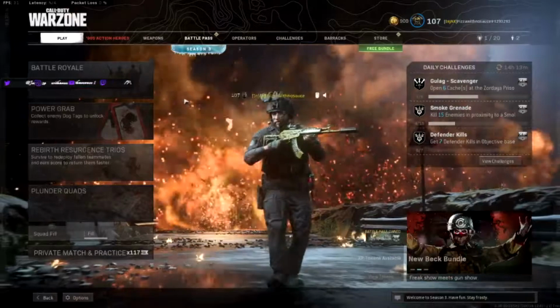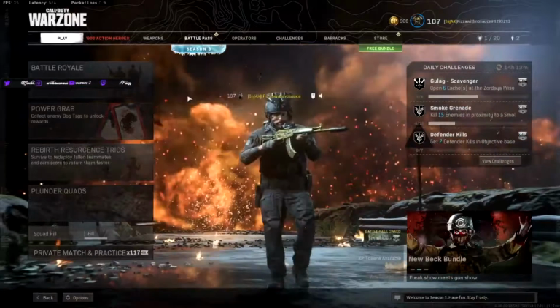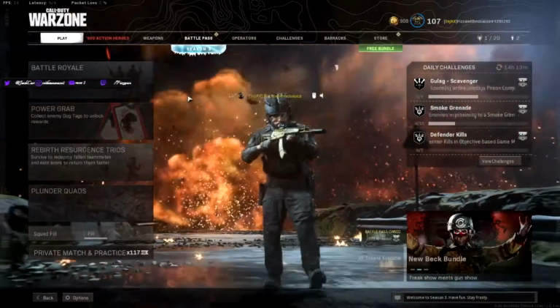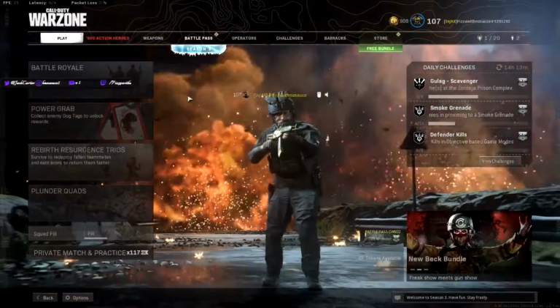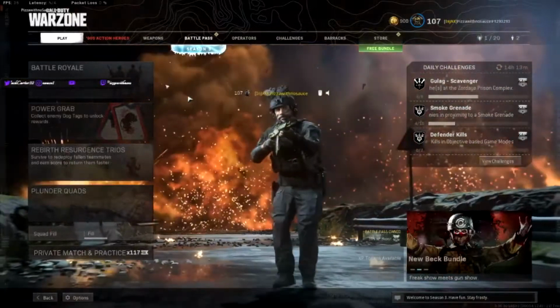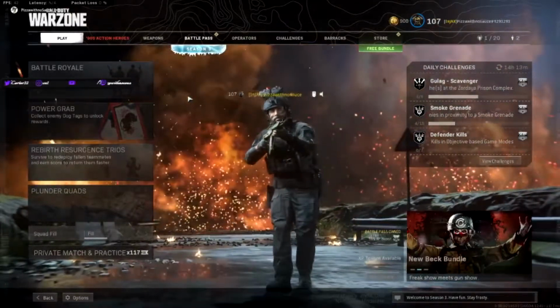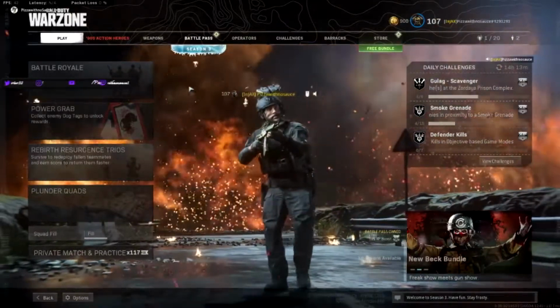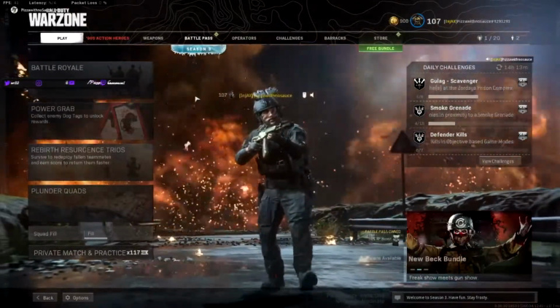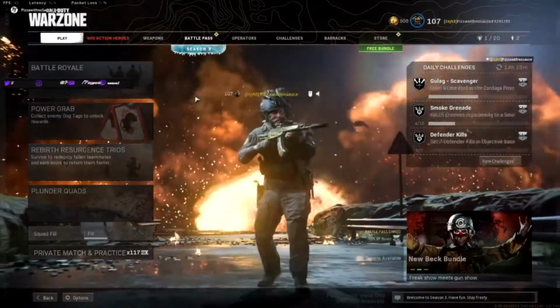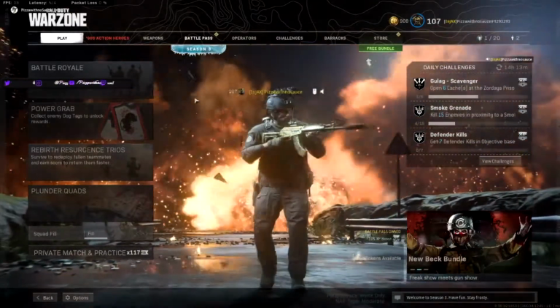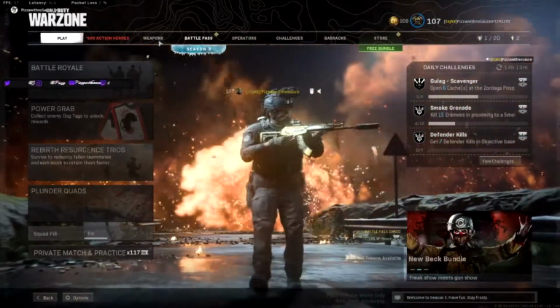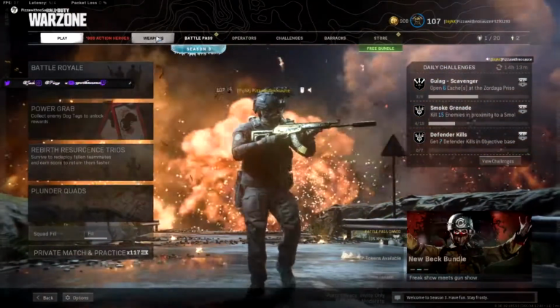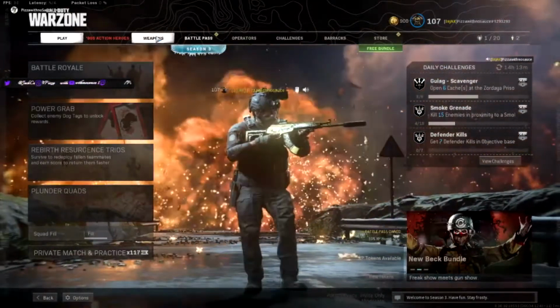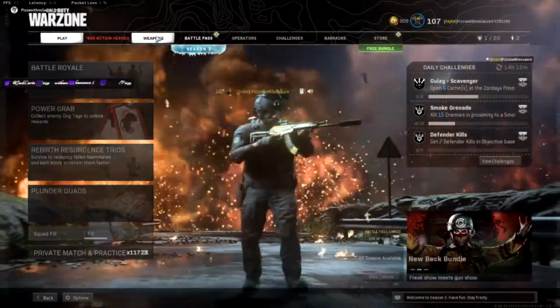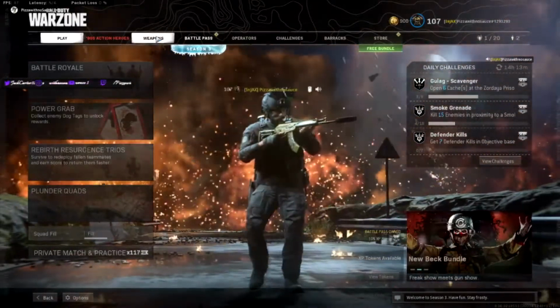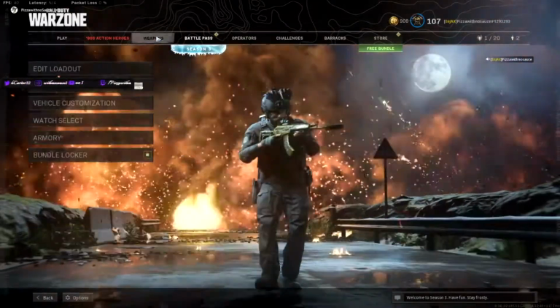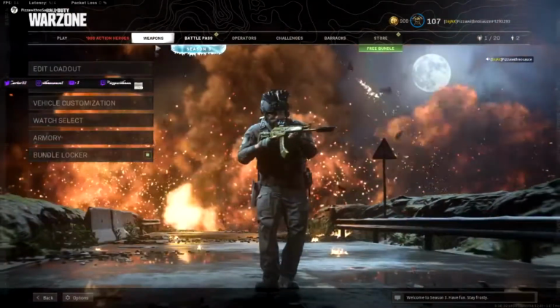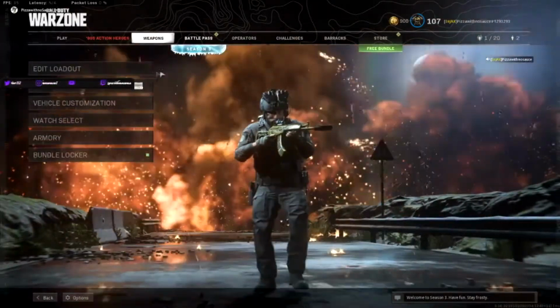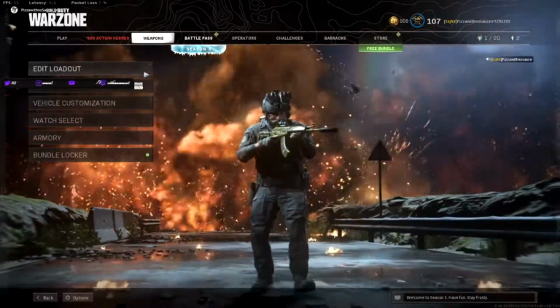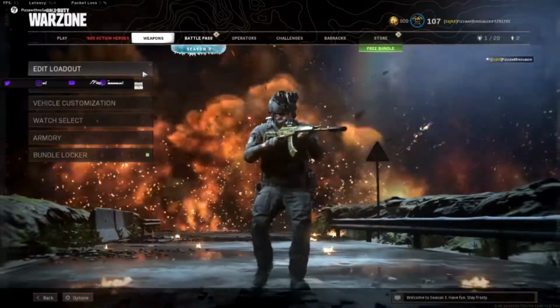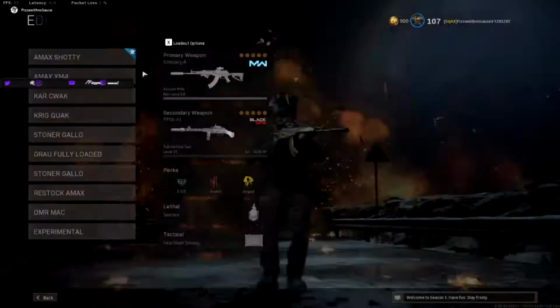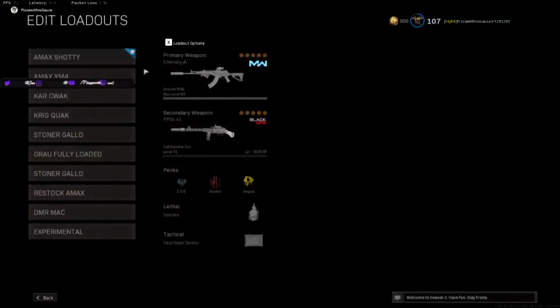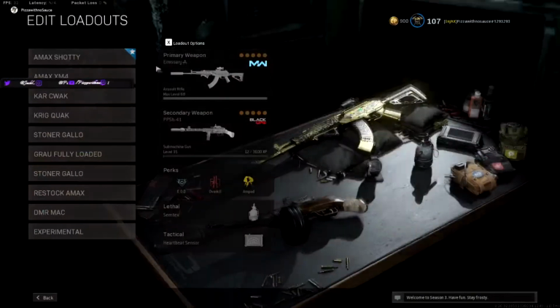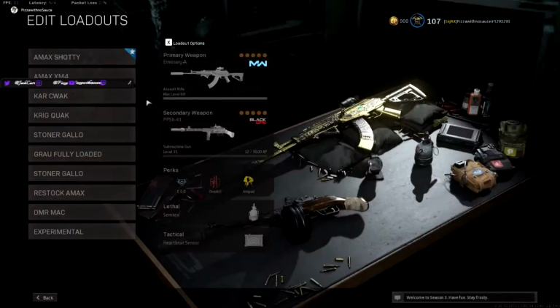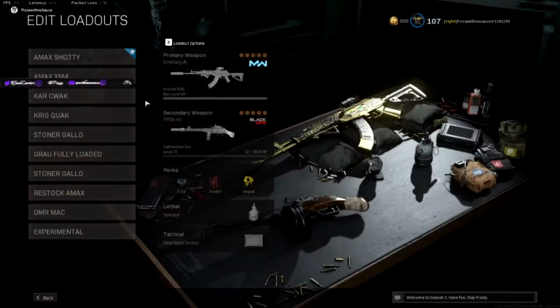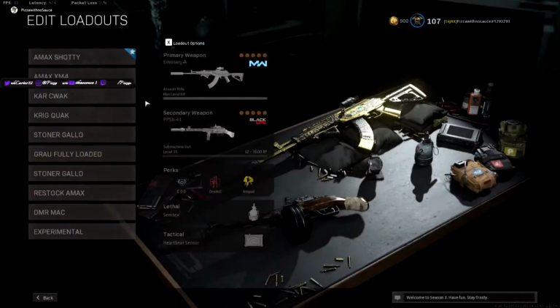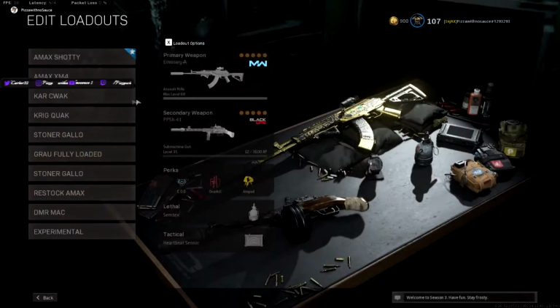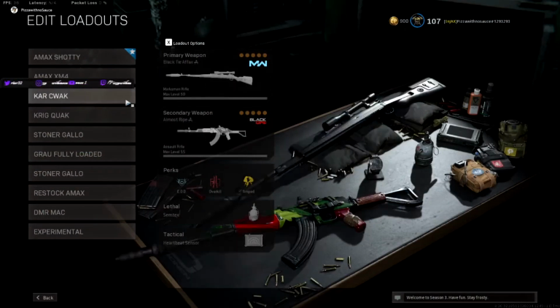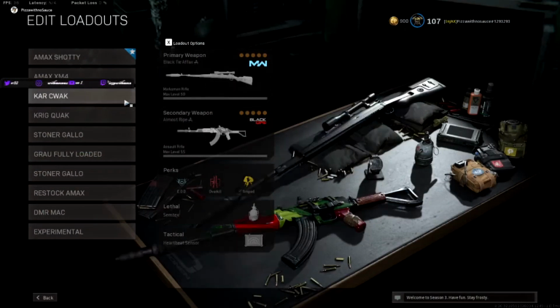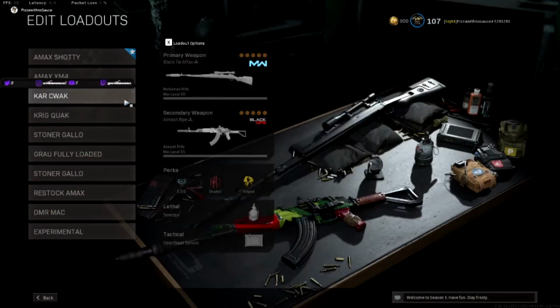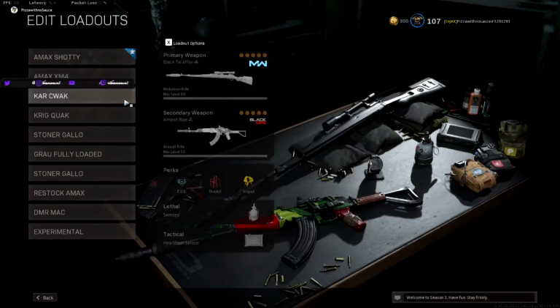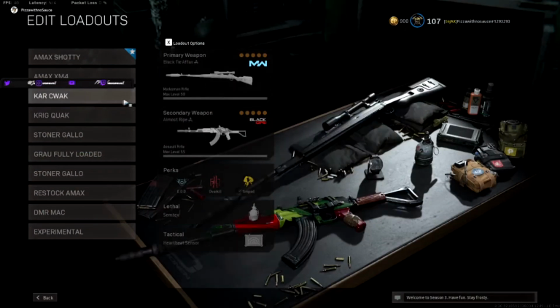What's going on YouTube? It's PizzaWithNoSauce here telling you about the Cold War AK47. As always, it's my favorite gun of the new season.